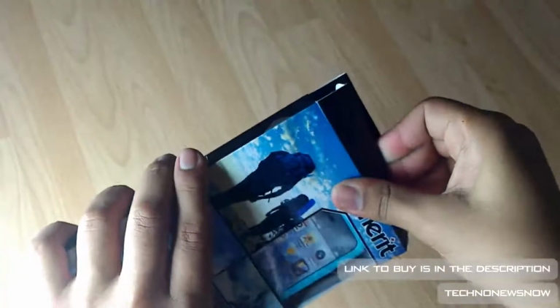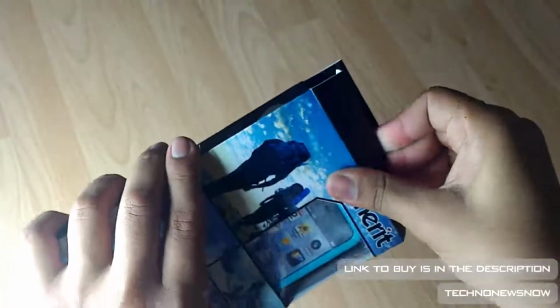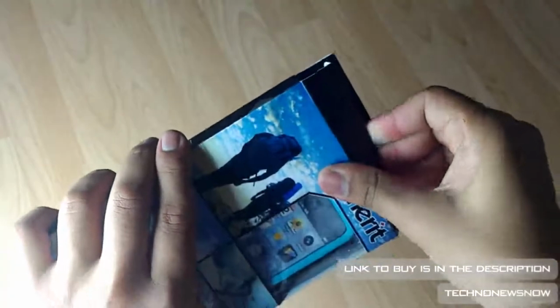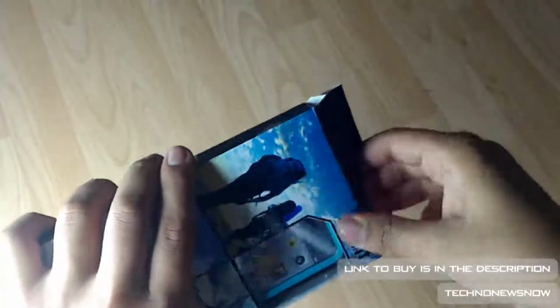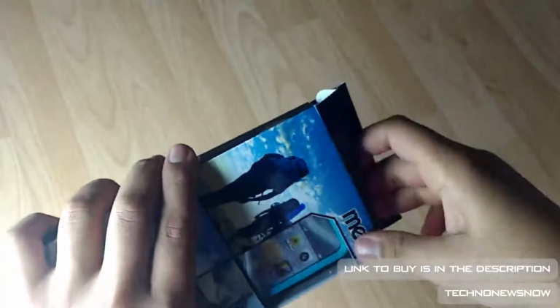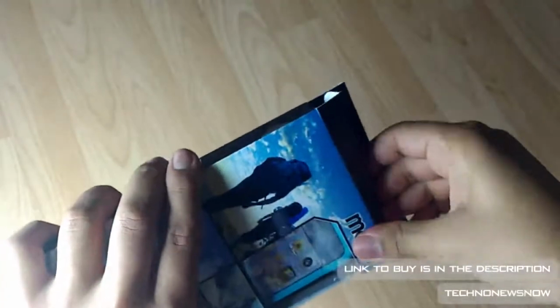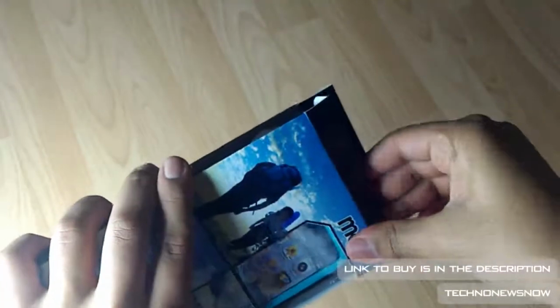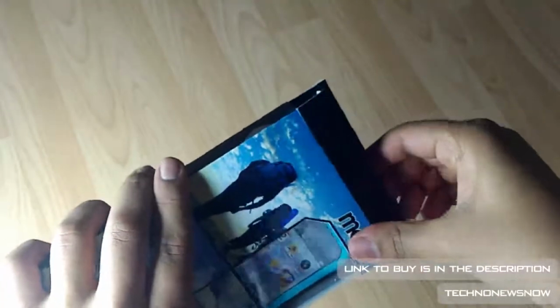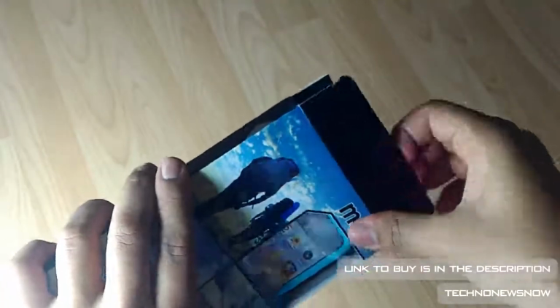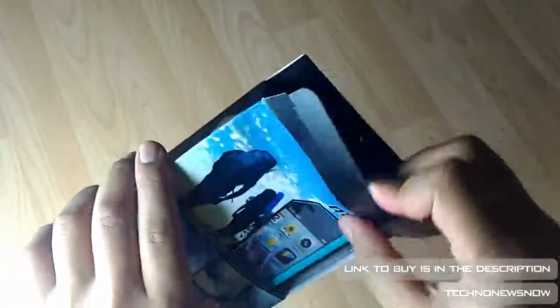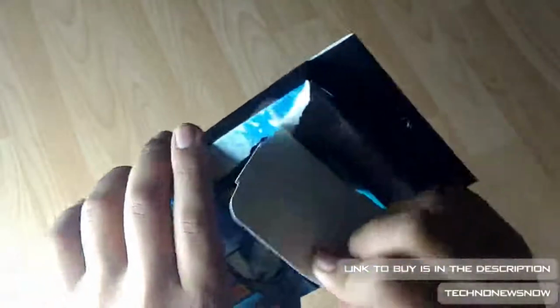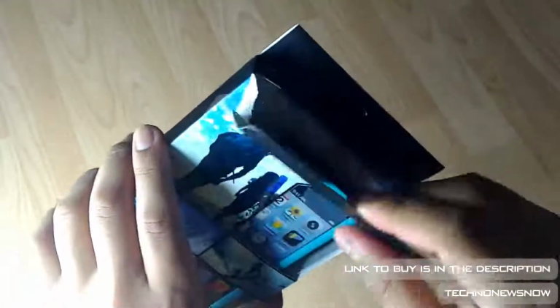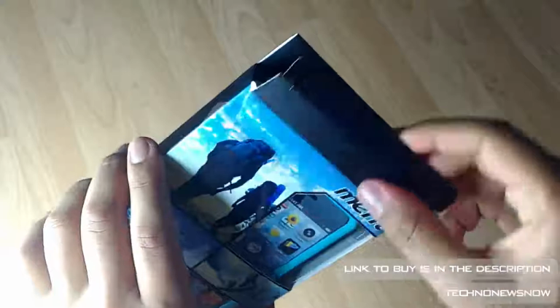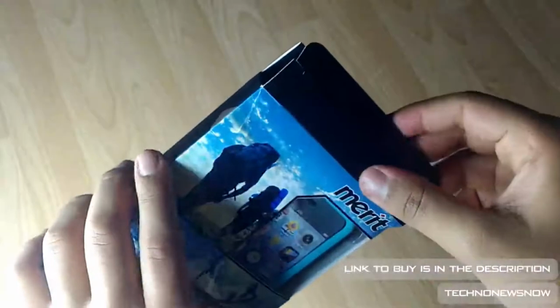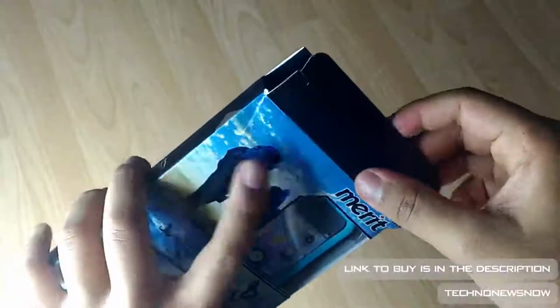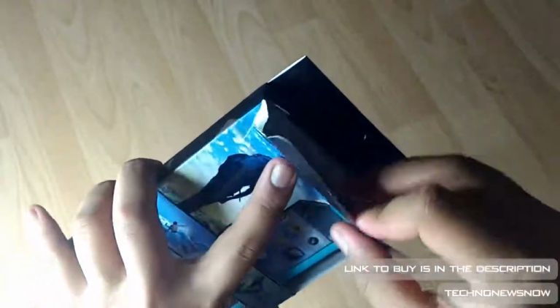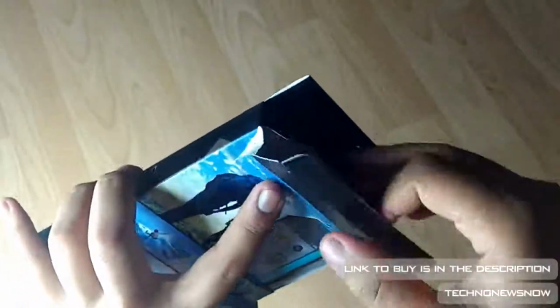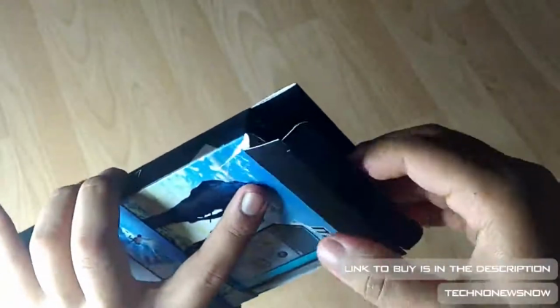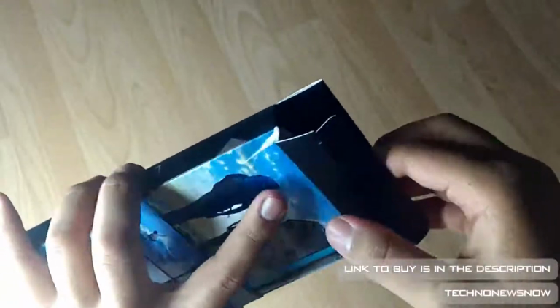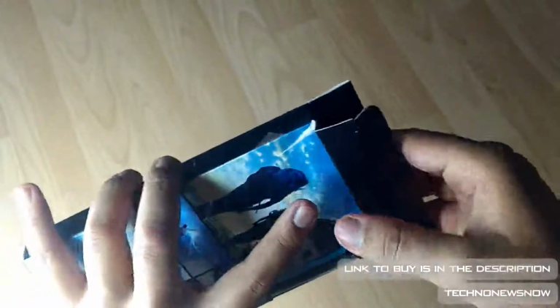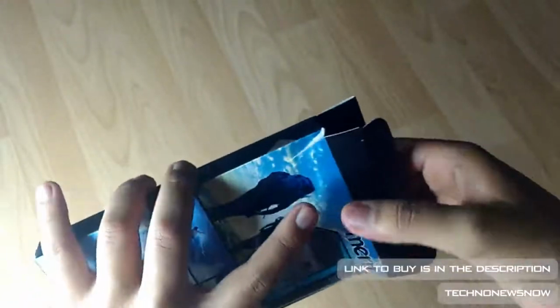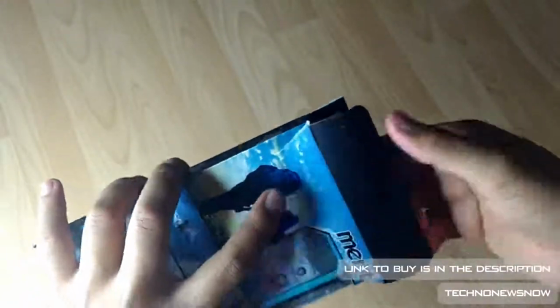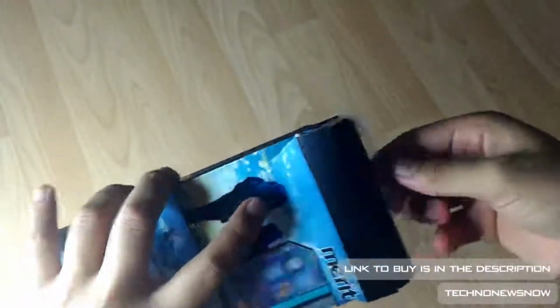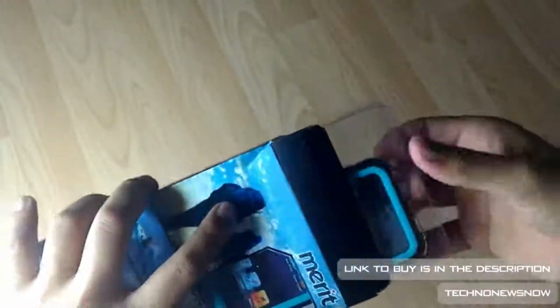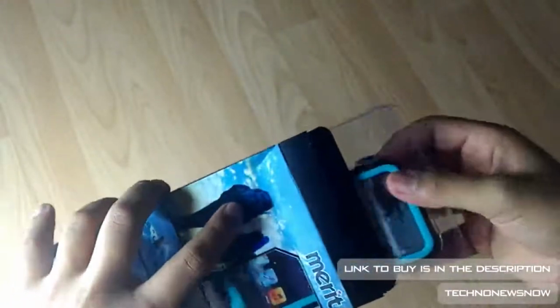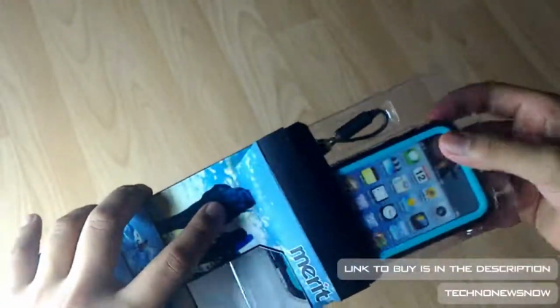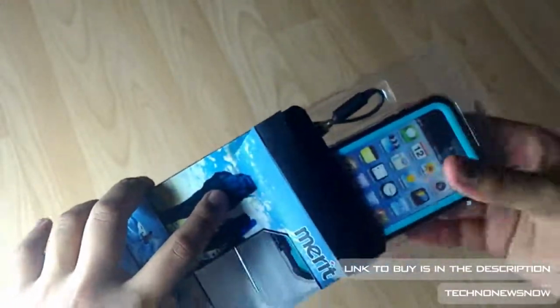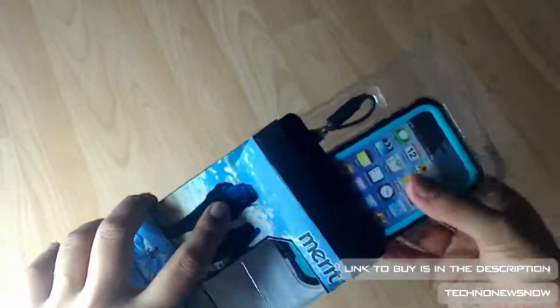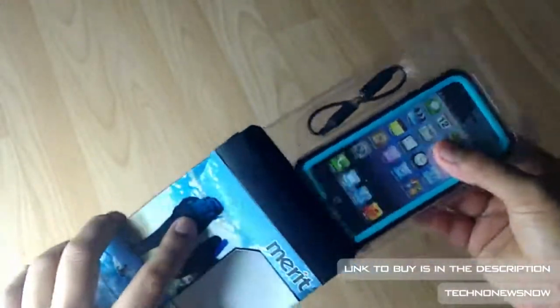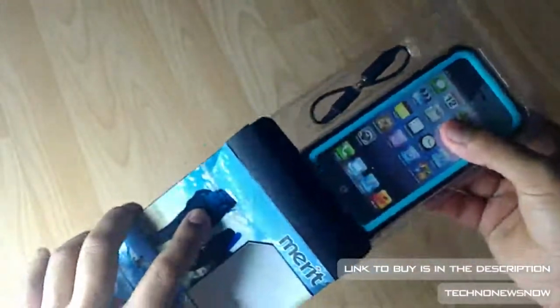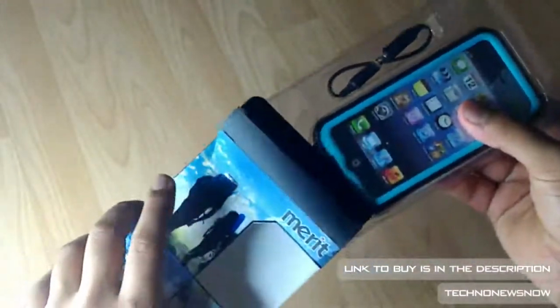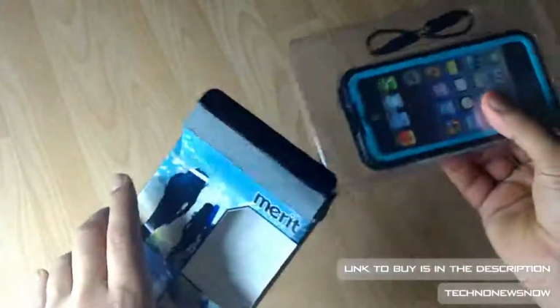So let's actually see this device — let's open it up and get this out.